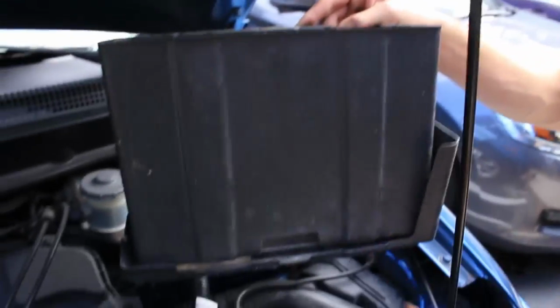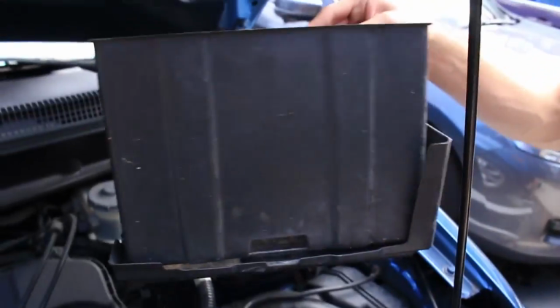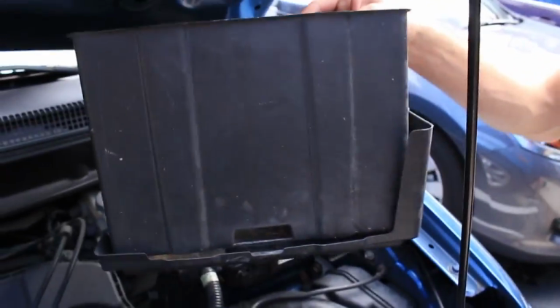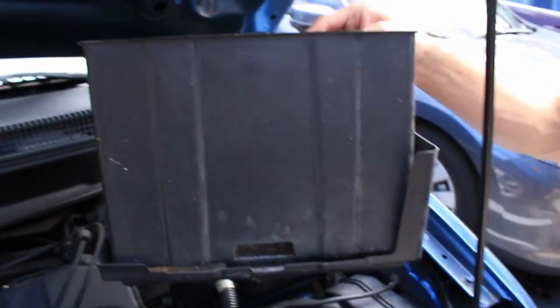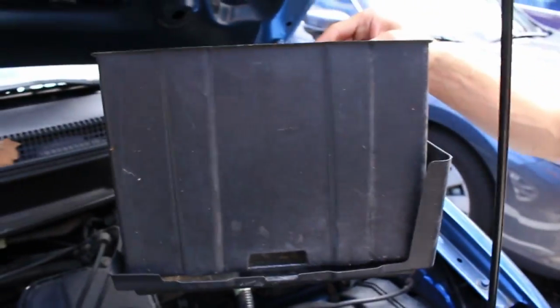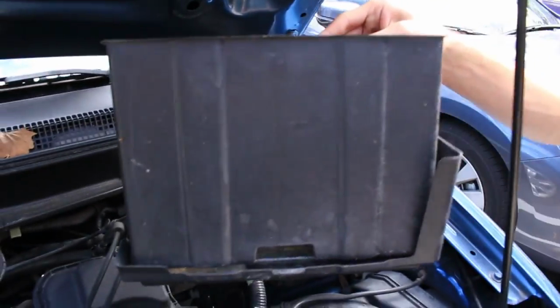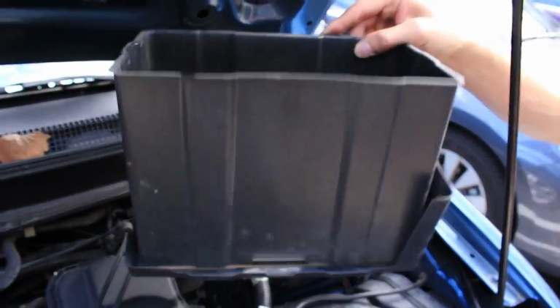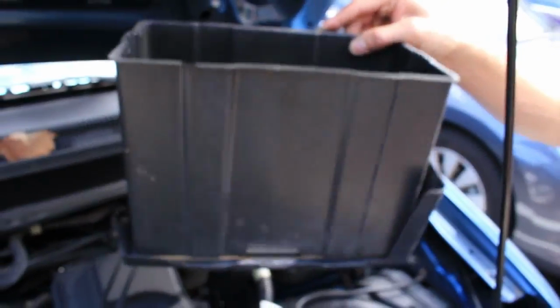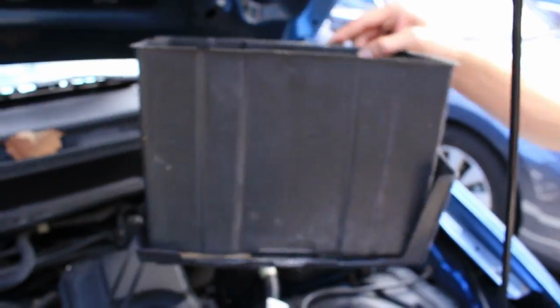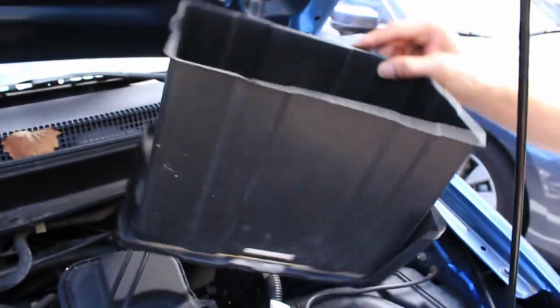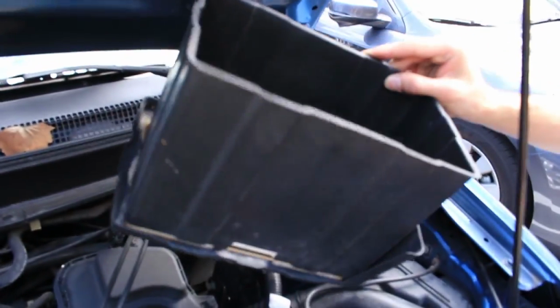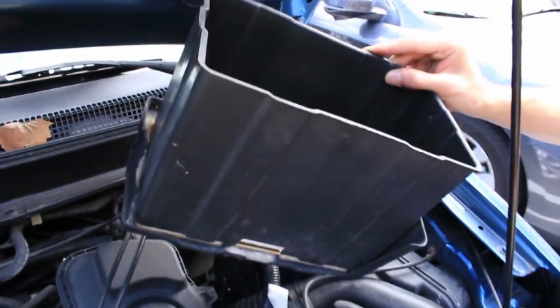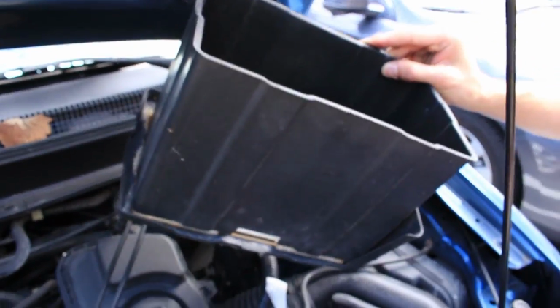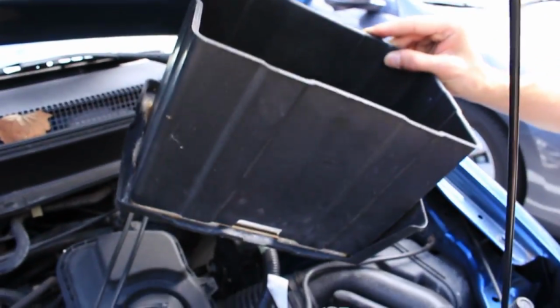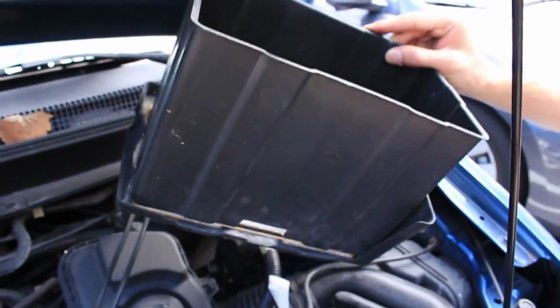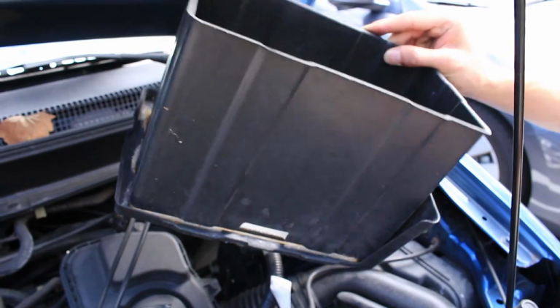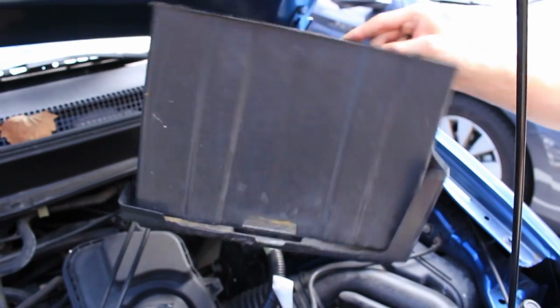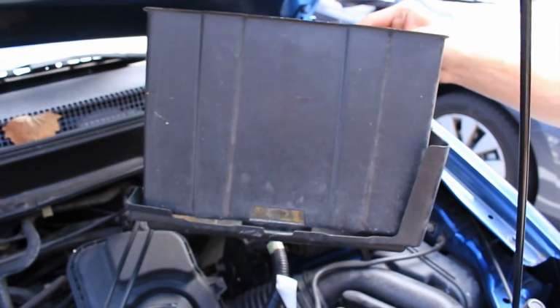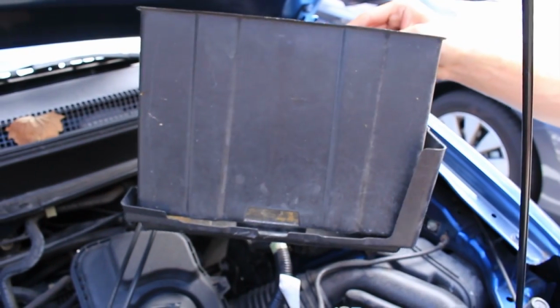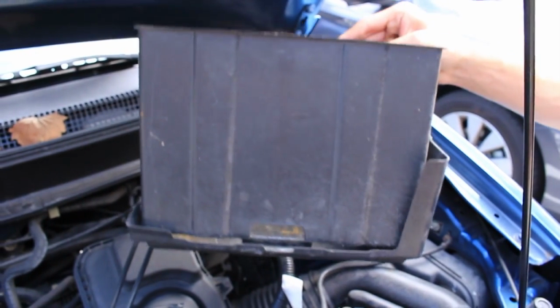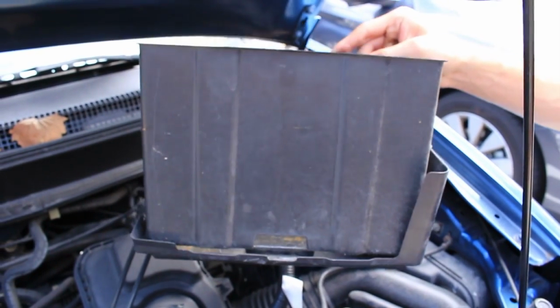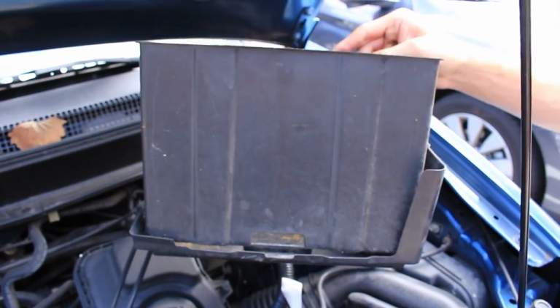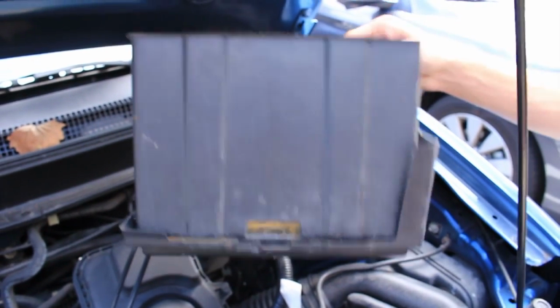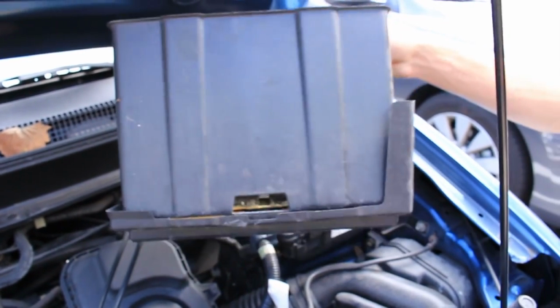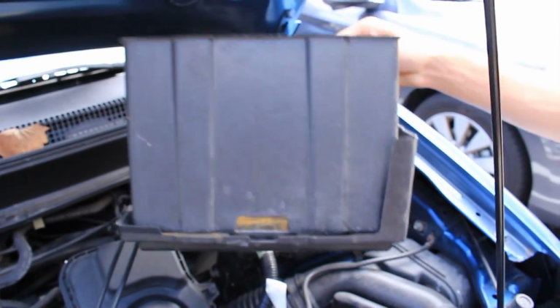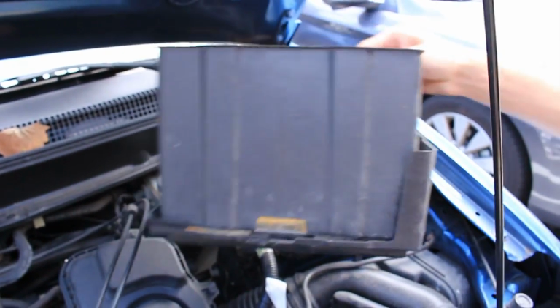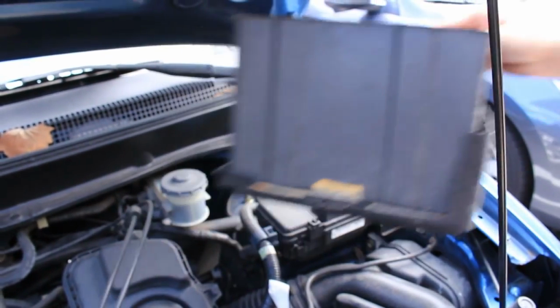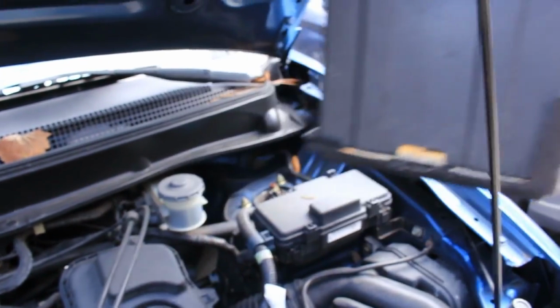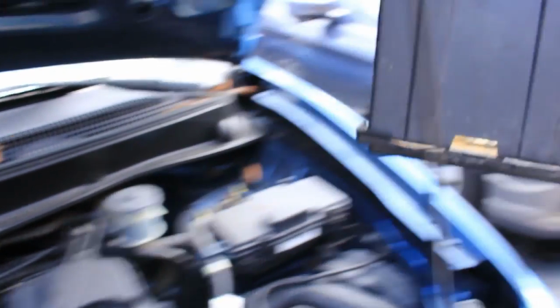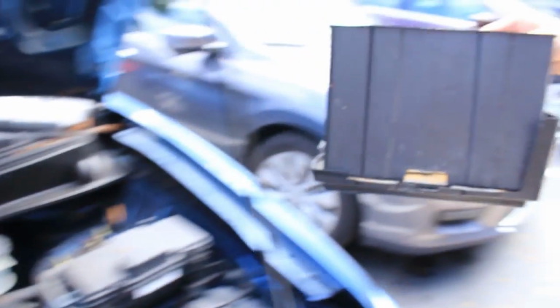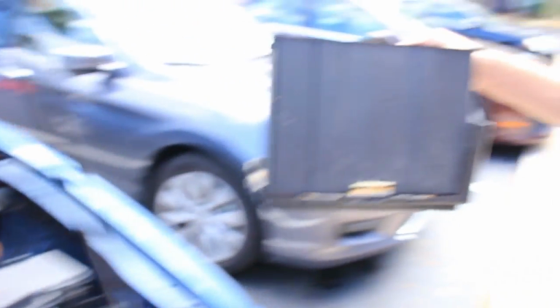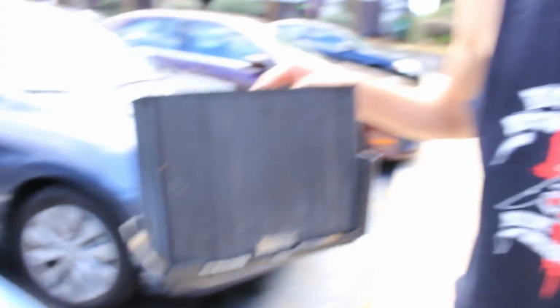You can clean this out if you want - there's a little bit of old battery residue - and then you'll be good to go to put the new one in.